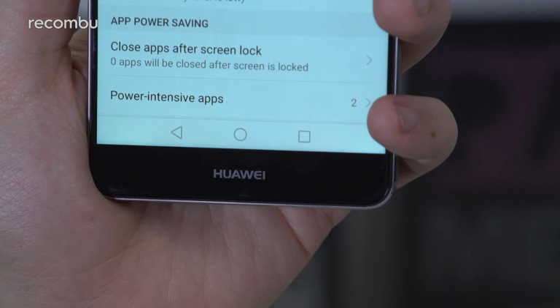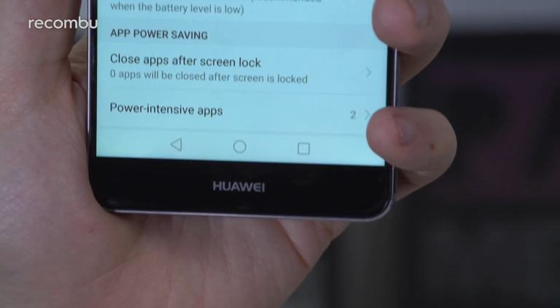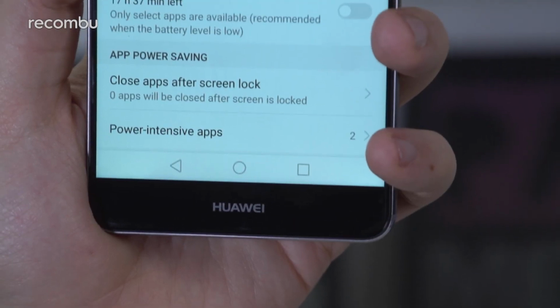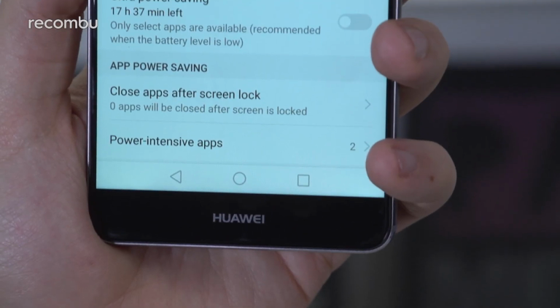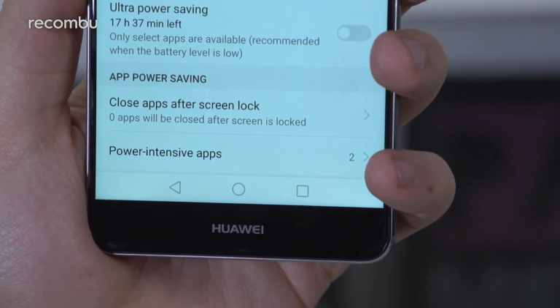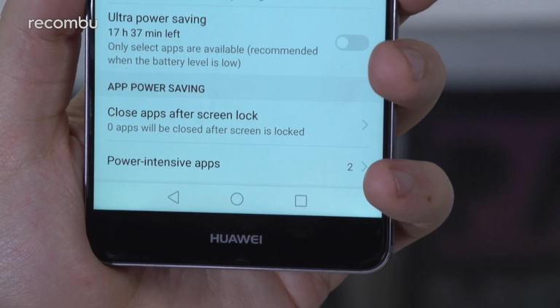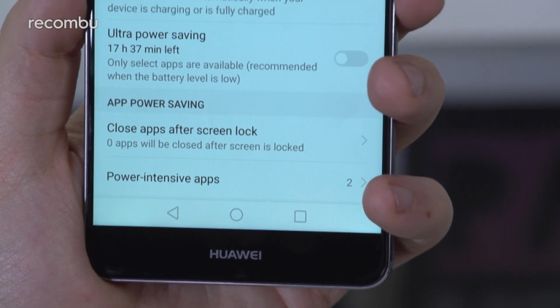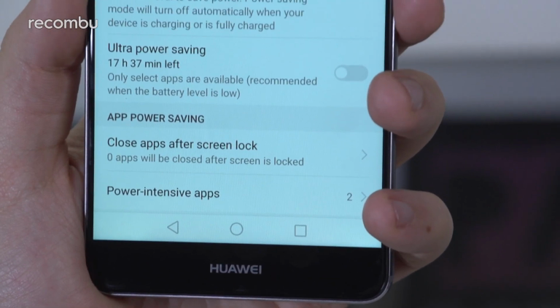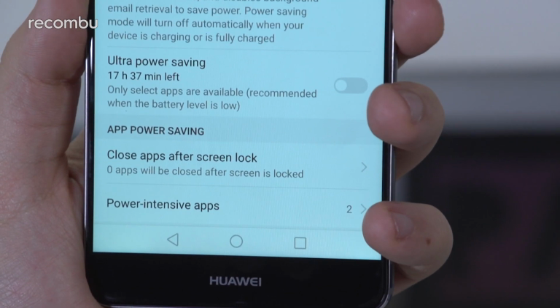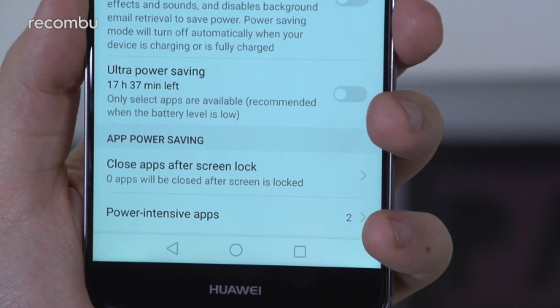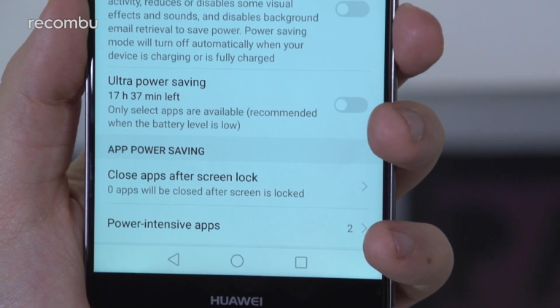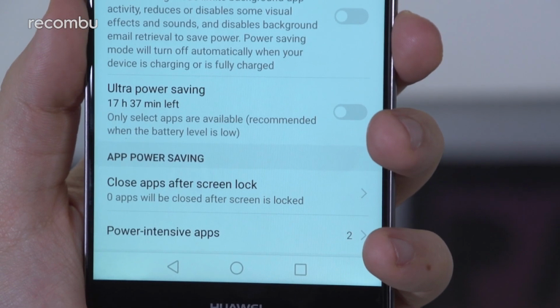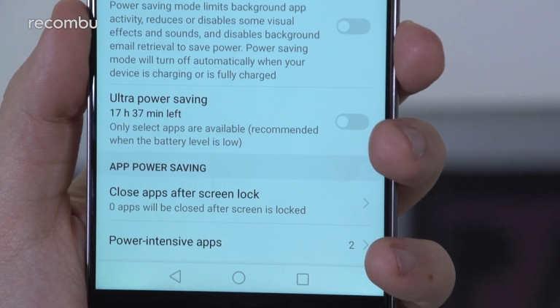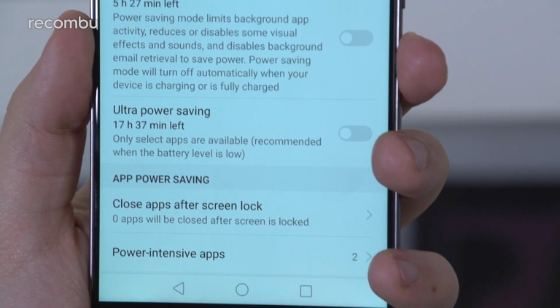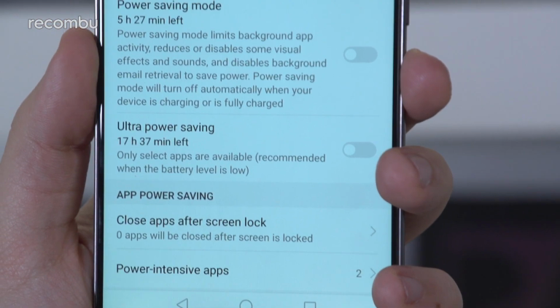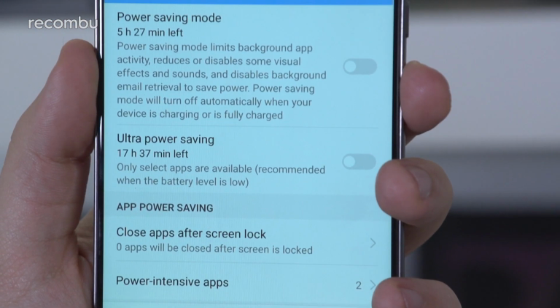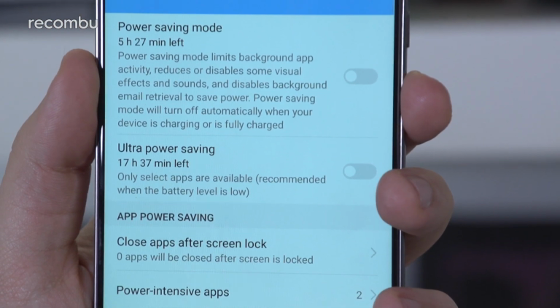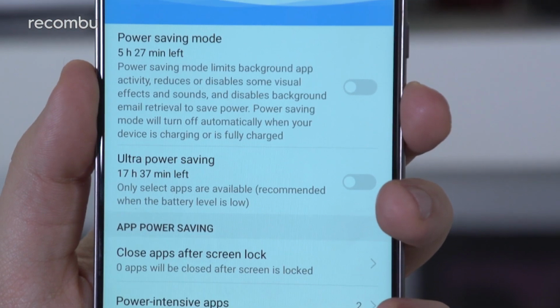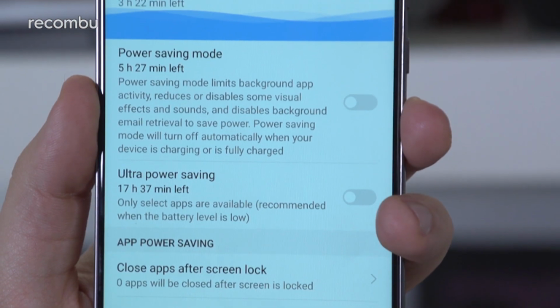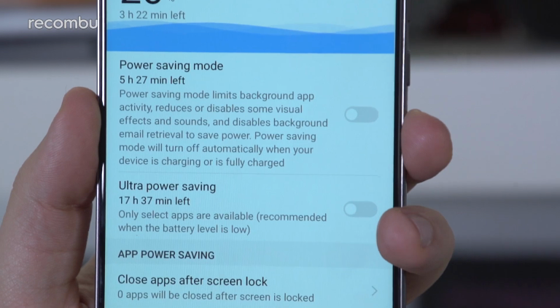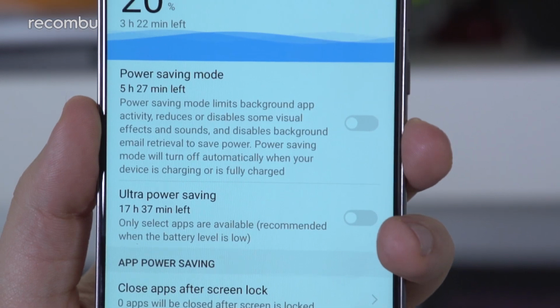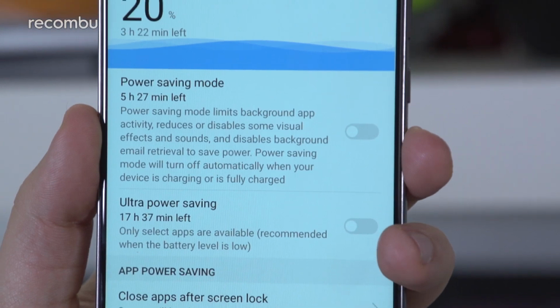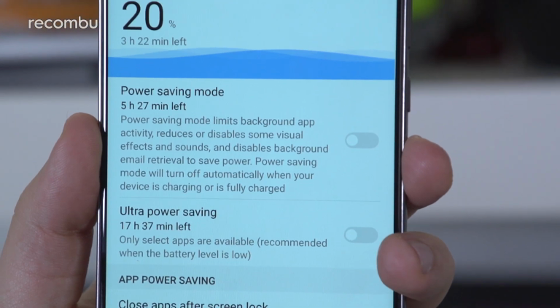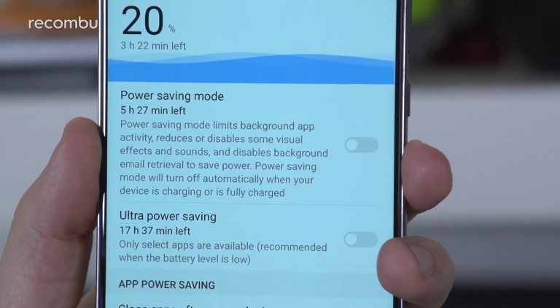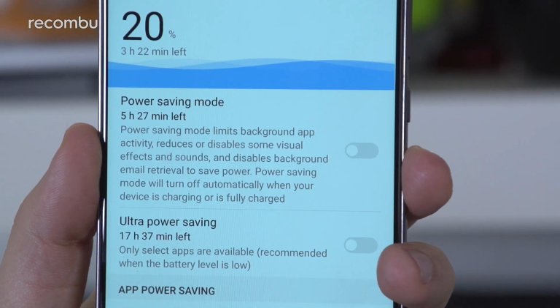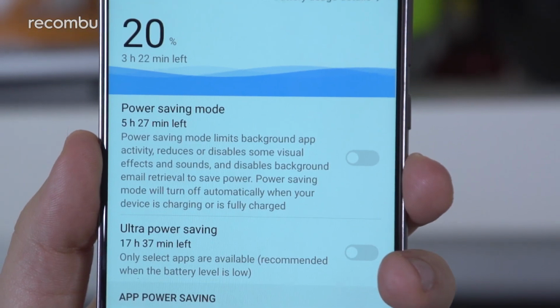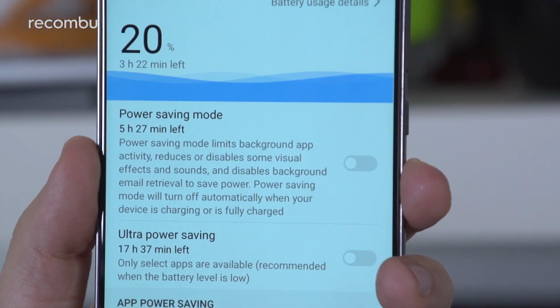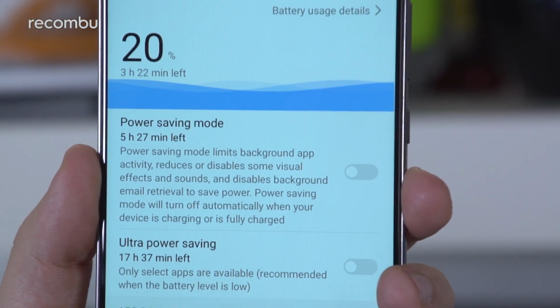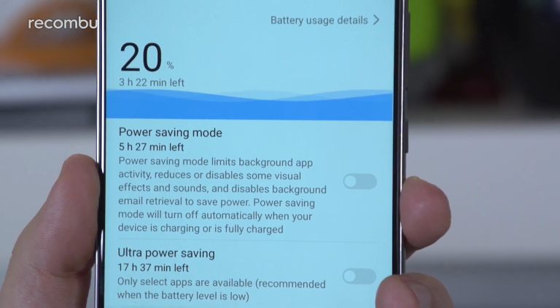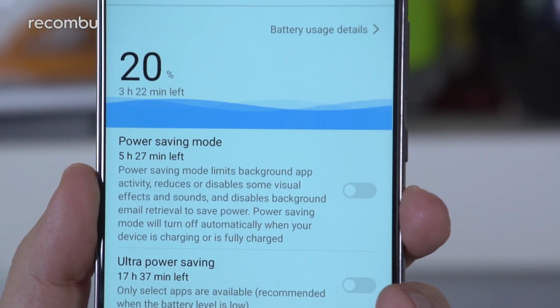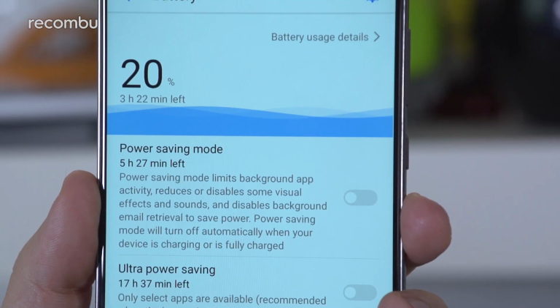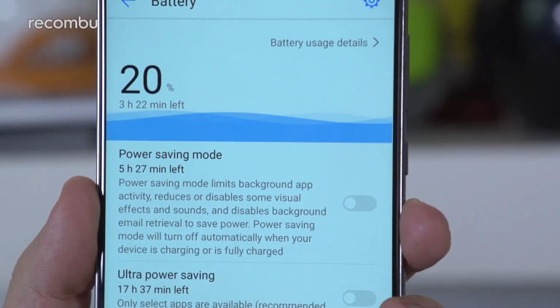Plus, the company's own fast charging tech means you can jump from zero back up to 100% in under 90 minutes, while the hardware stays reassuringly cool.